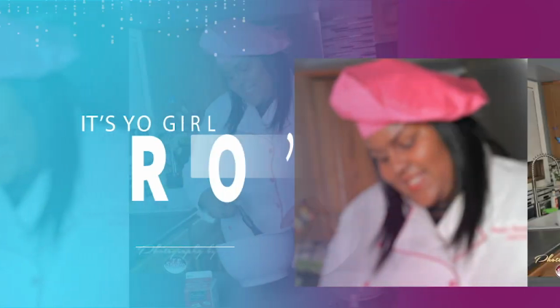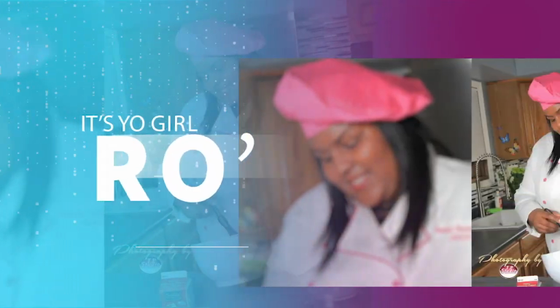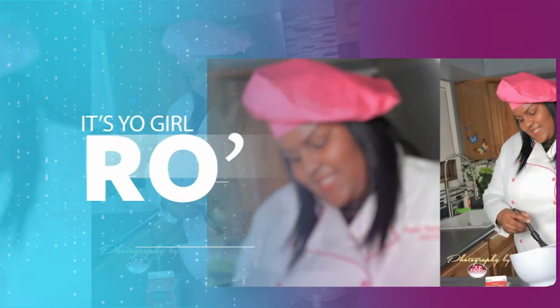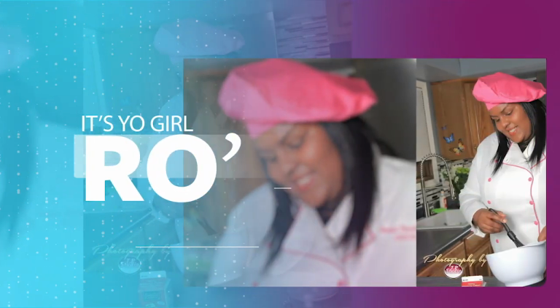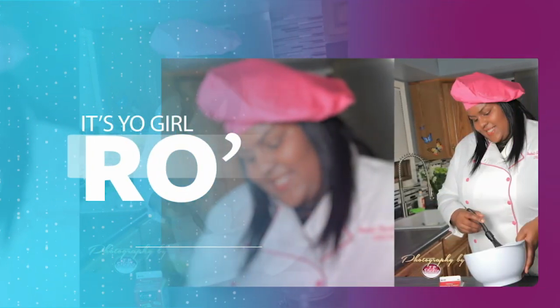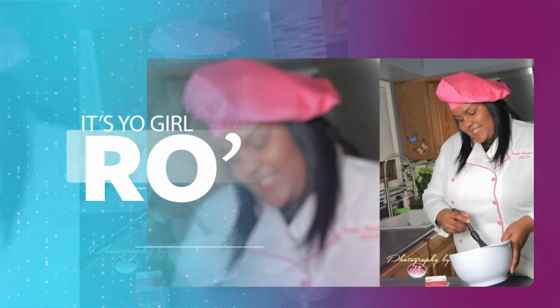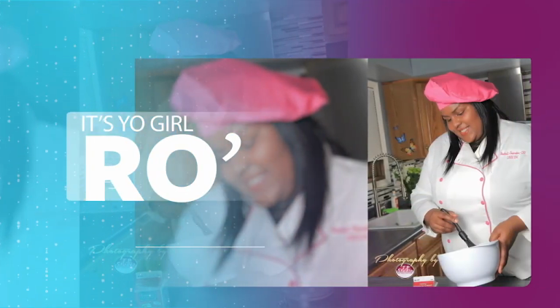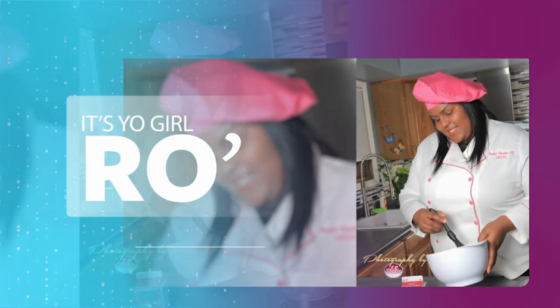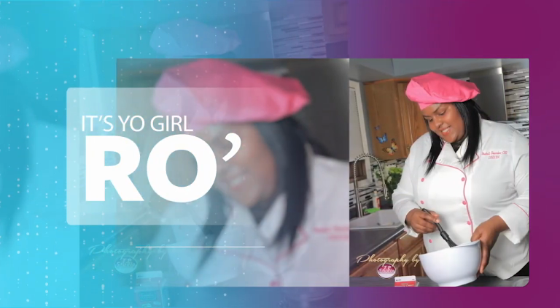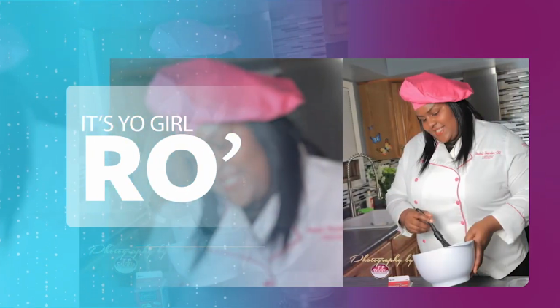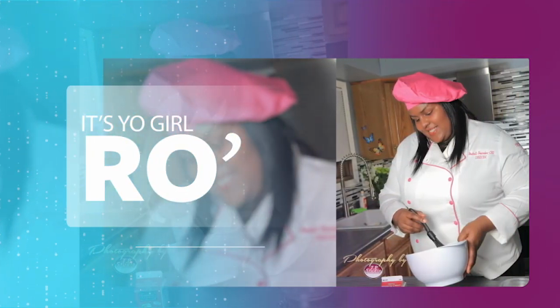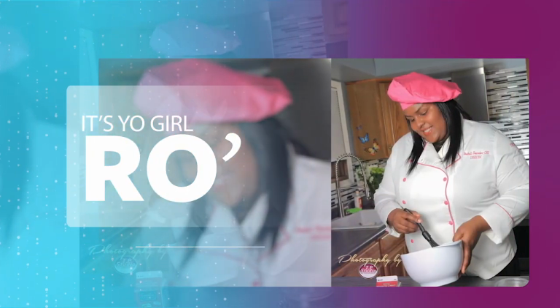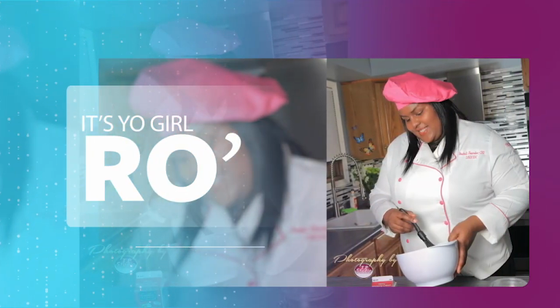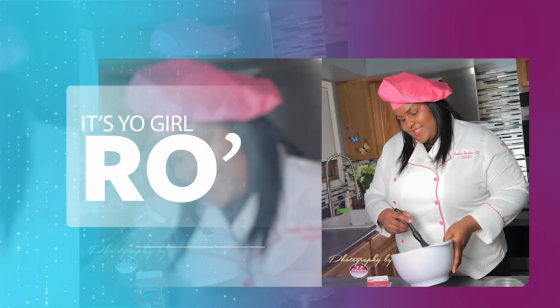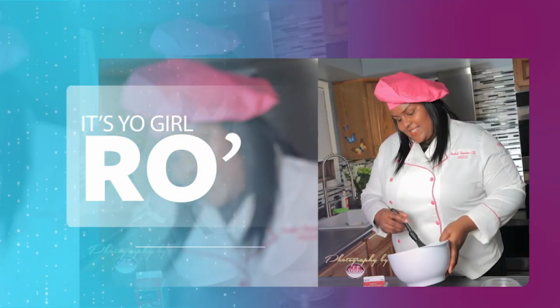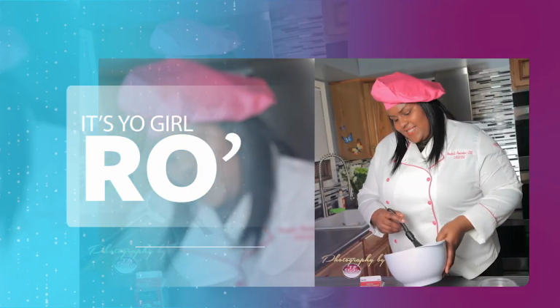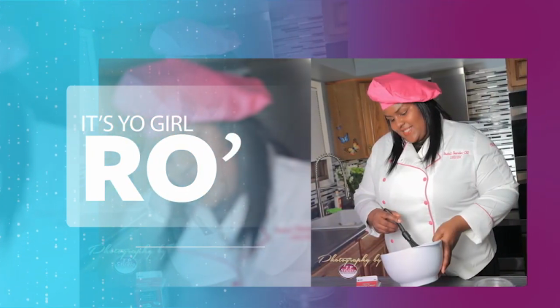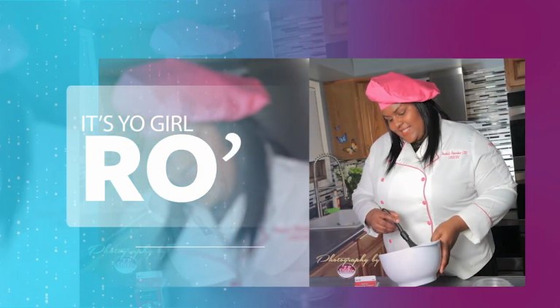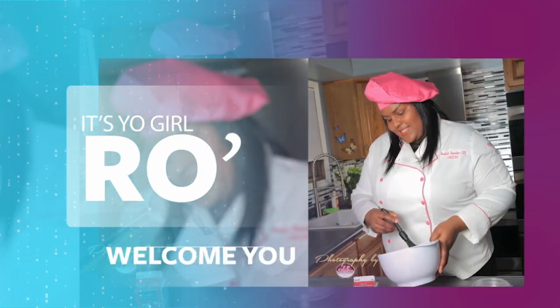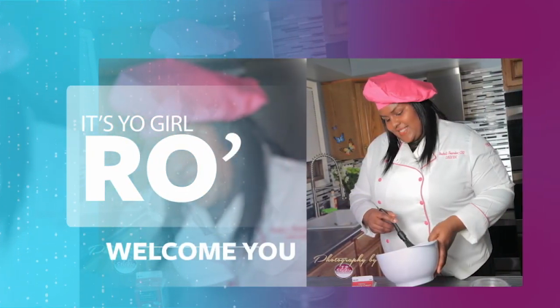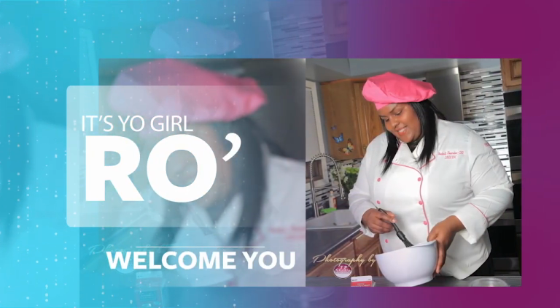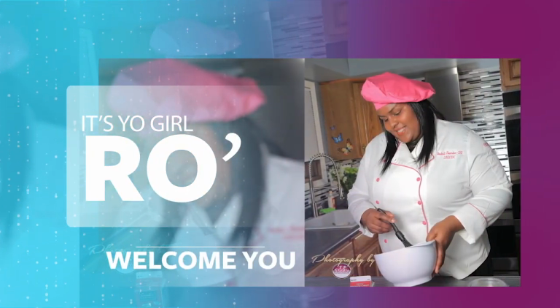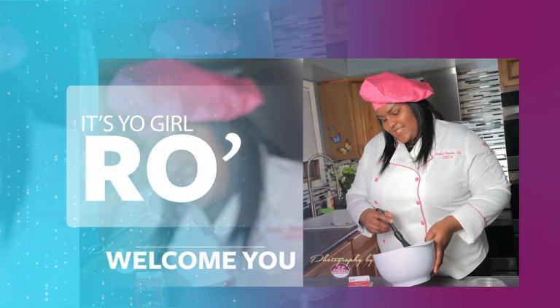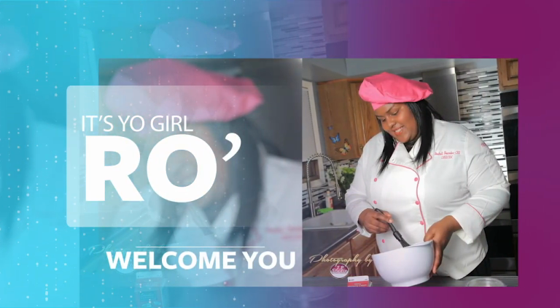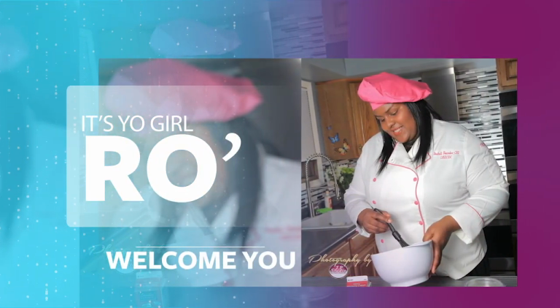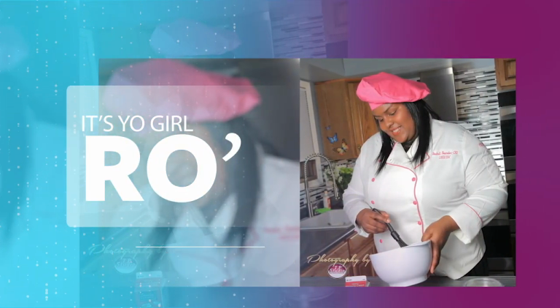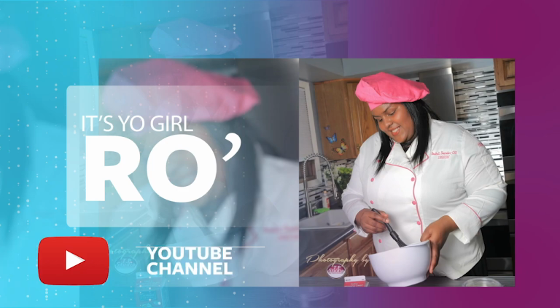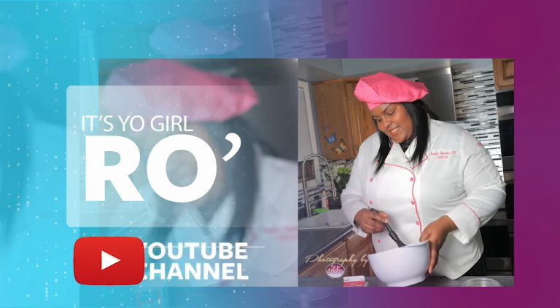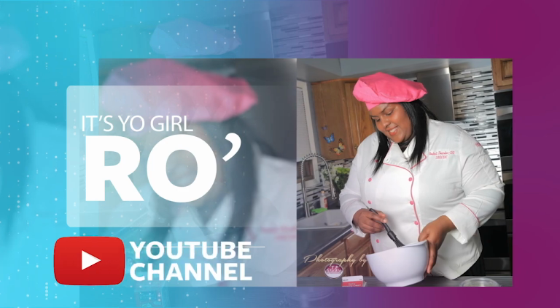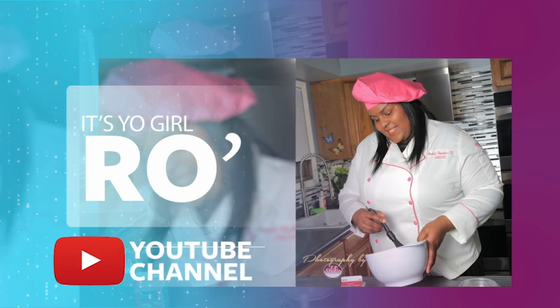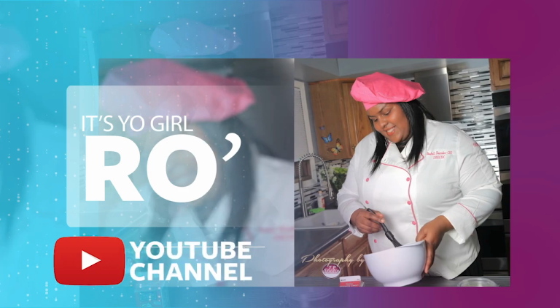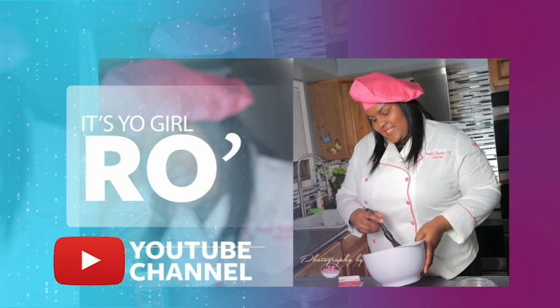It's your girl Ro in the building, and I'm here to welcome you to my YouTube channel.